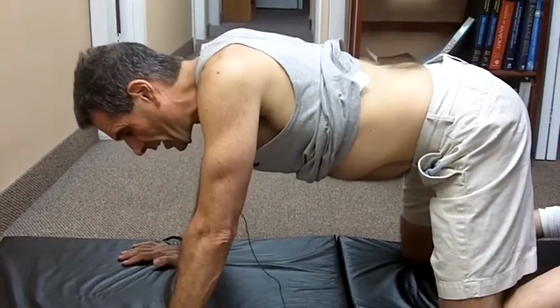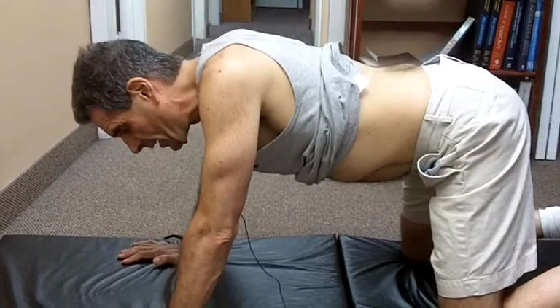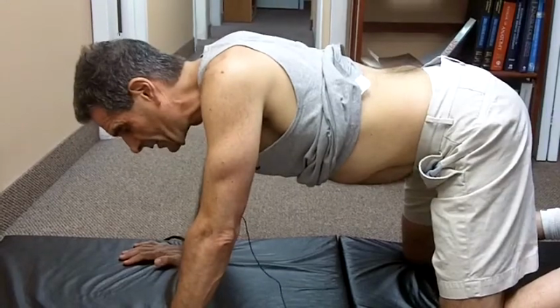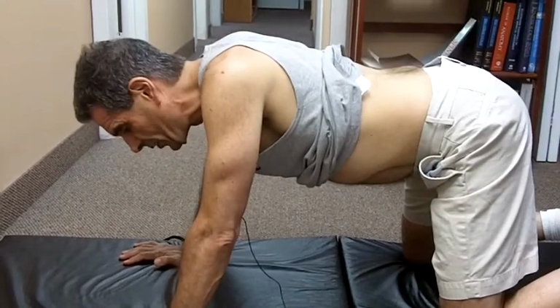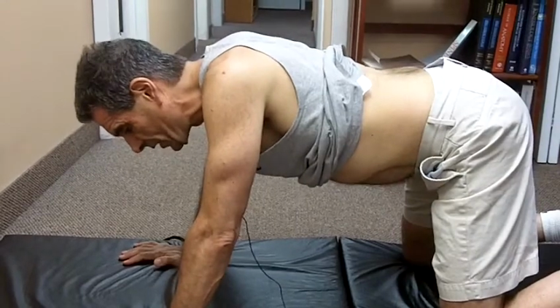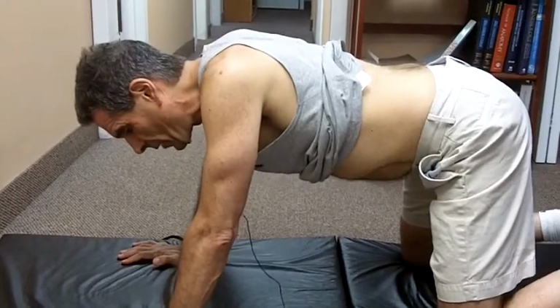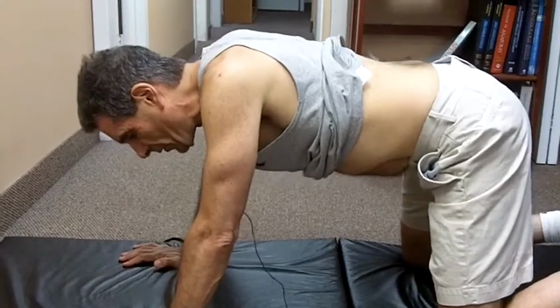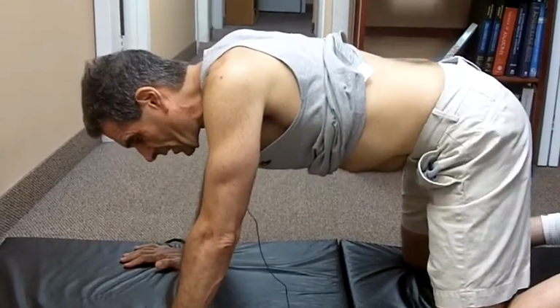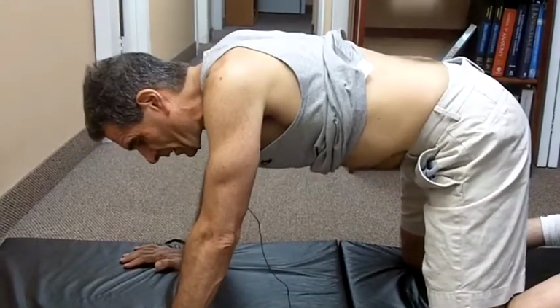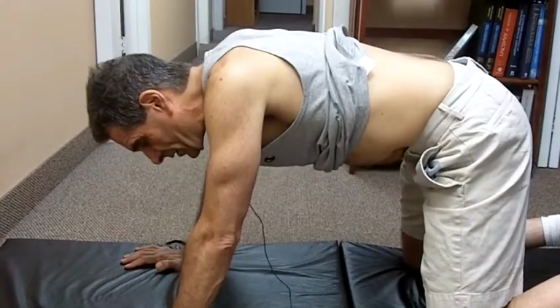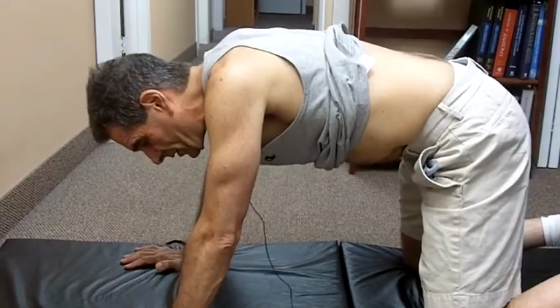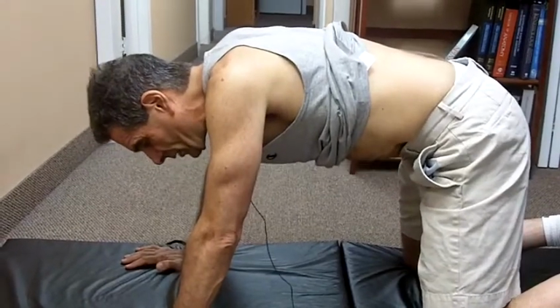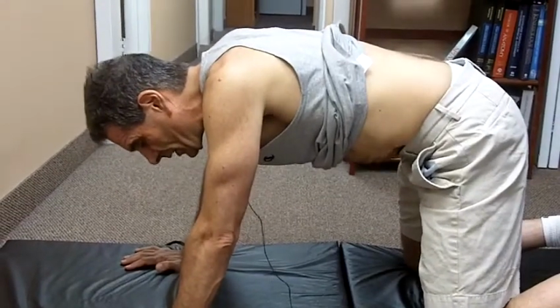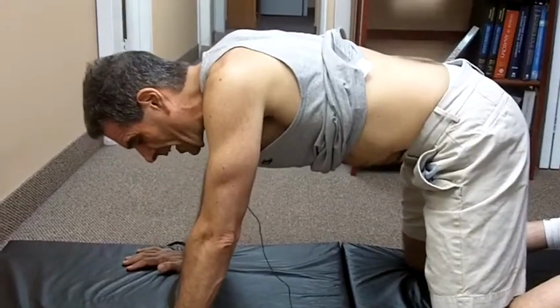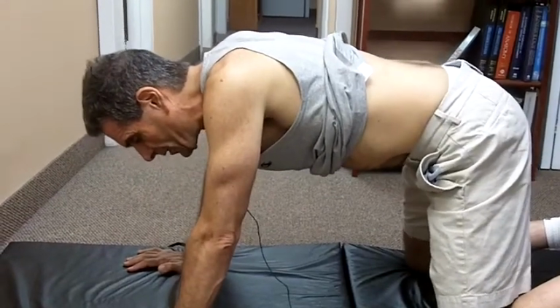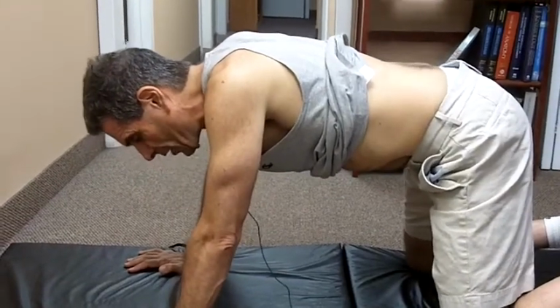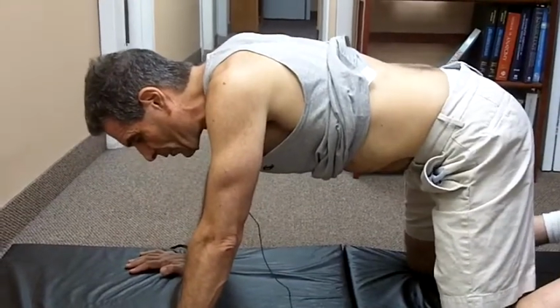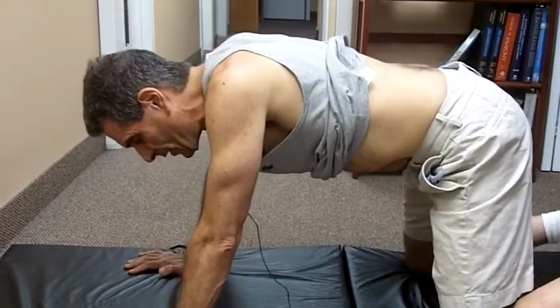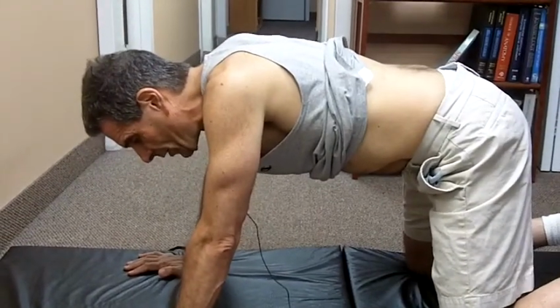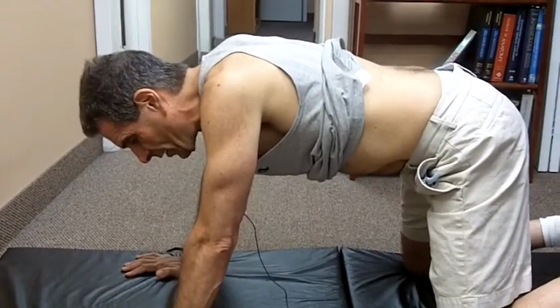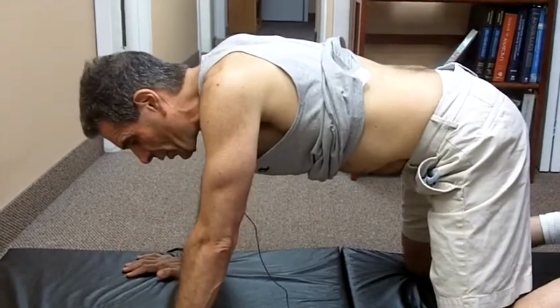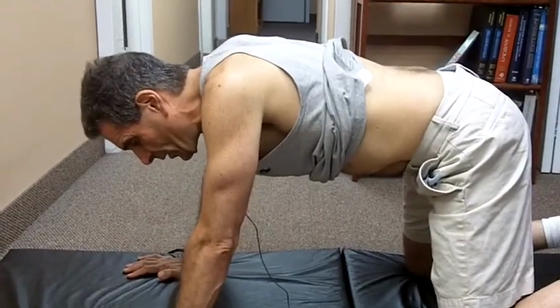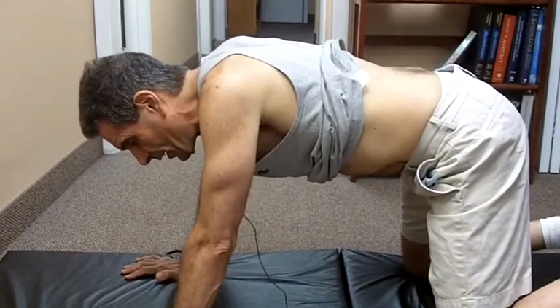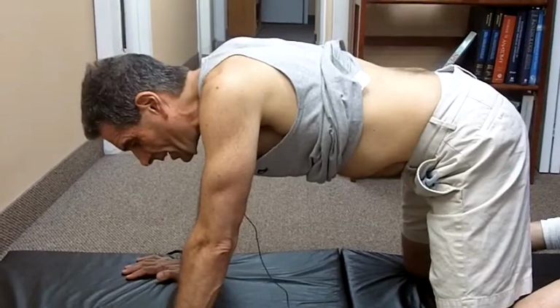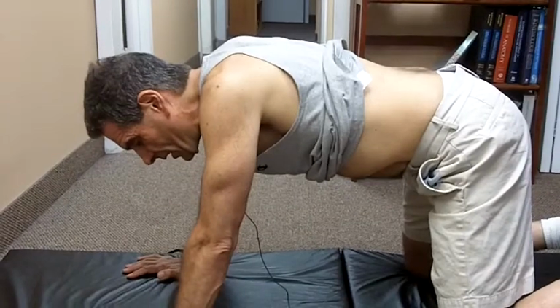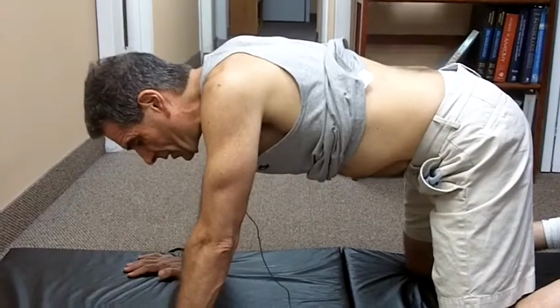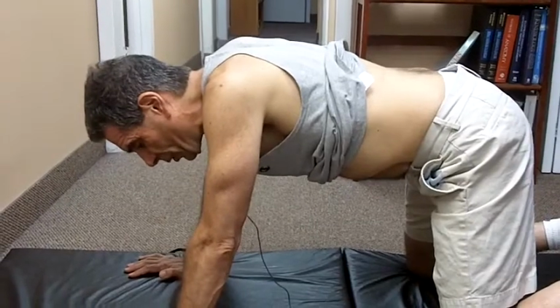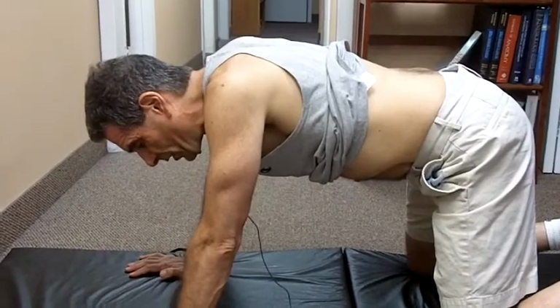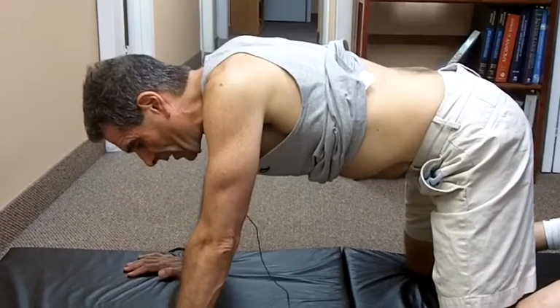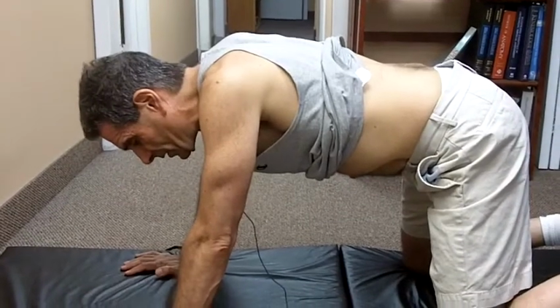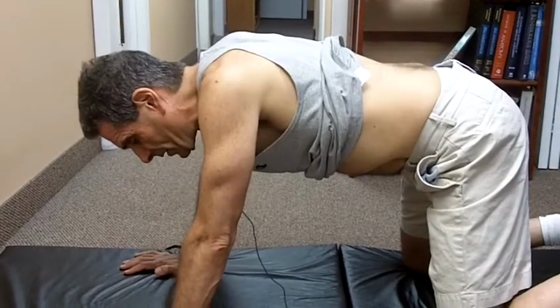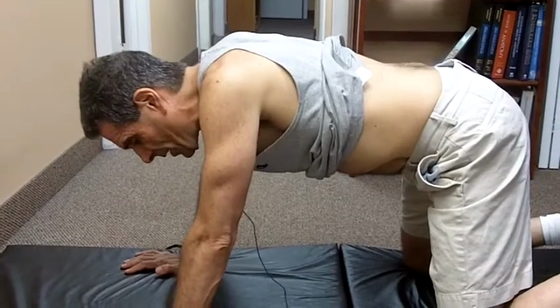Remember, you're not tilting the pelvis like this. You're not doing a cat-dog movement, or any other yoga thing. You're just pulling the muscles into the spine.